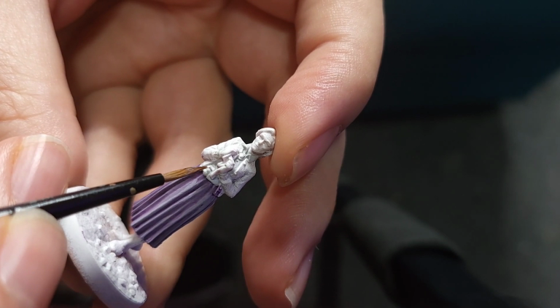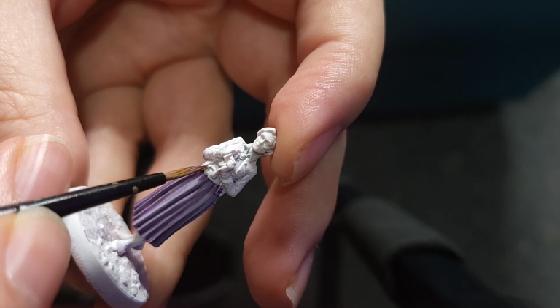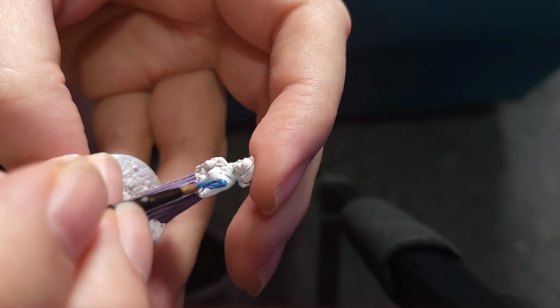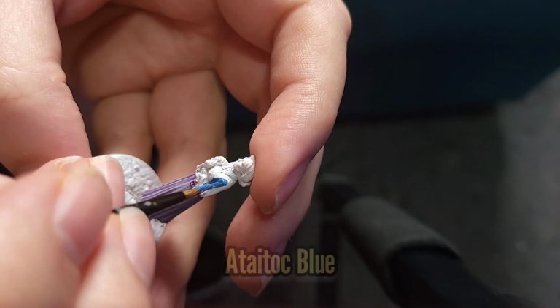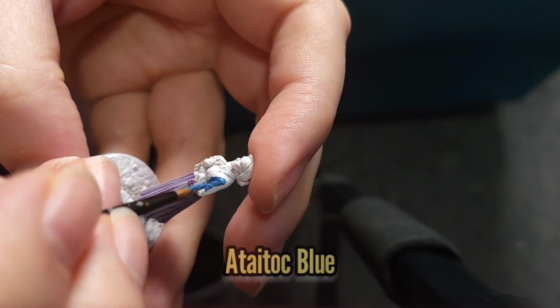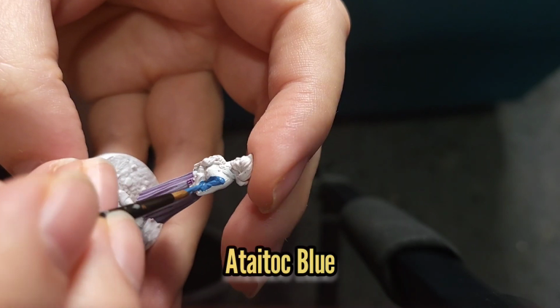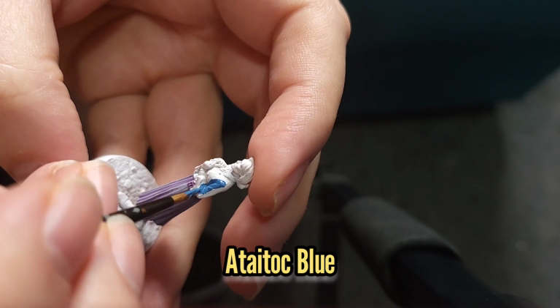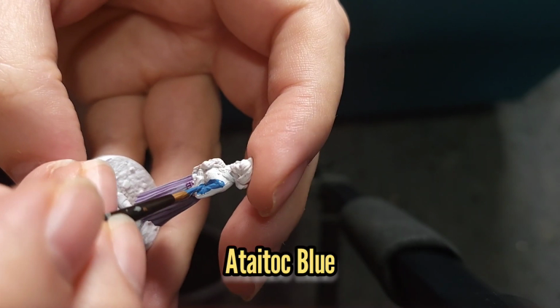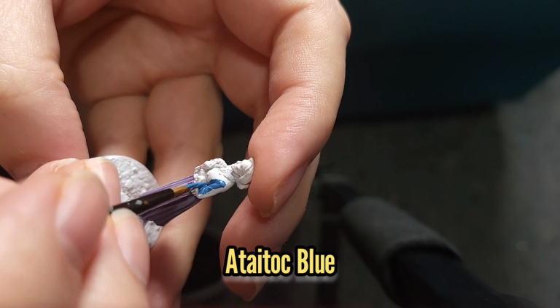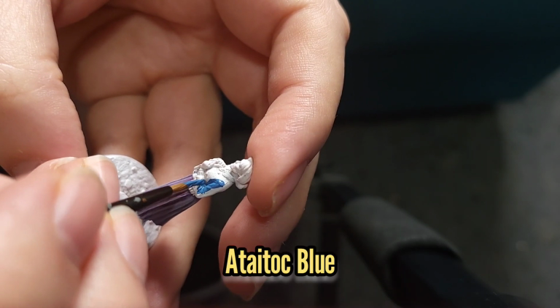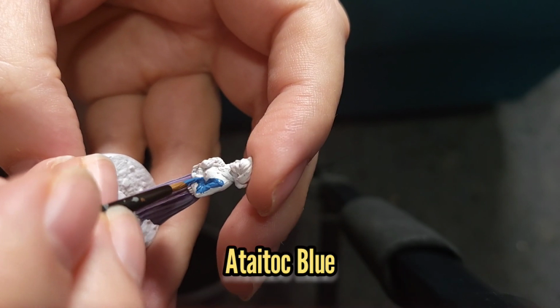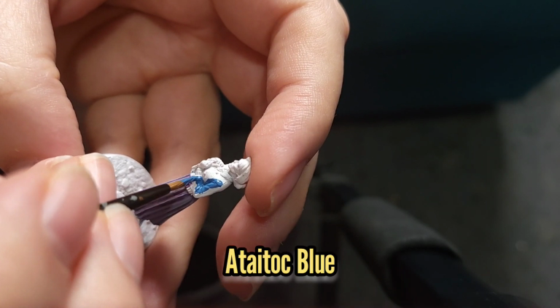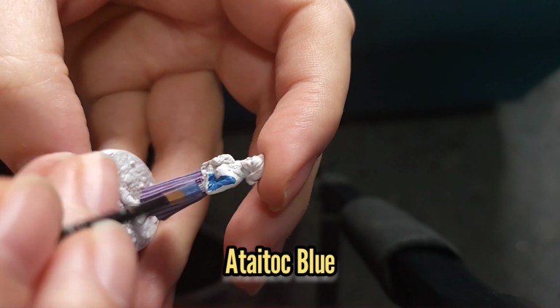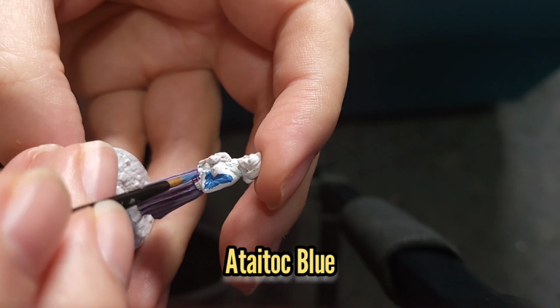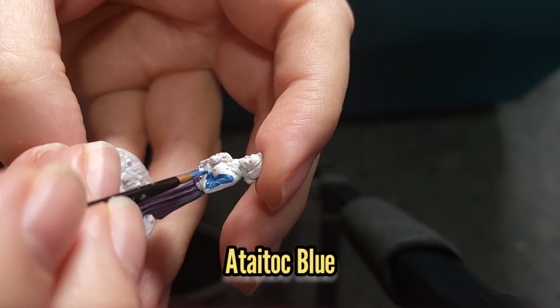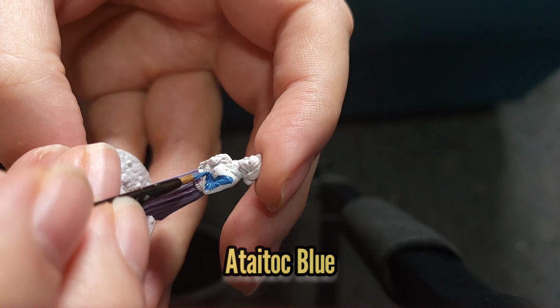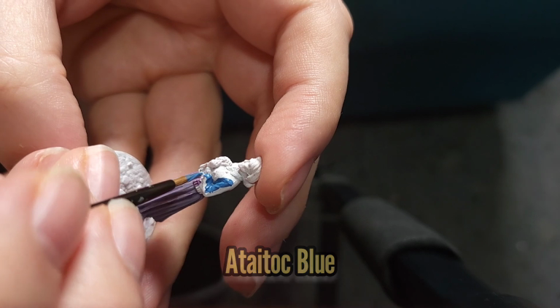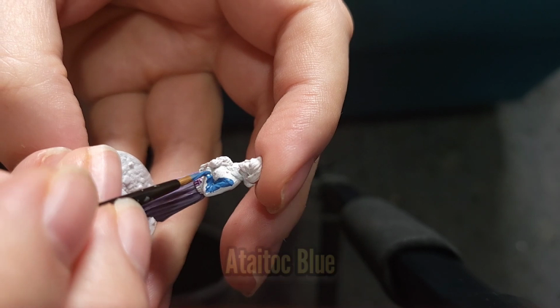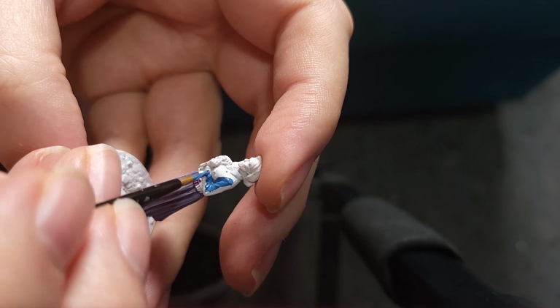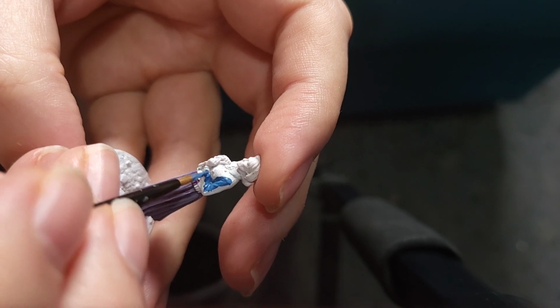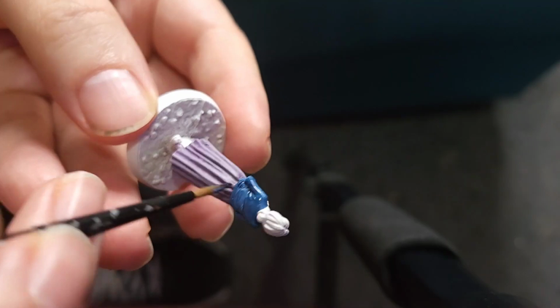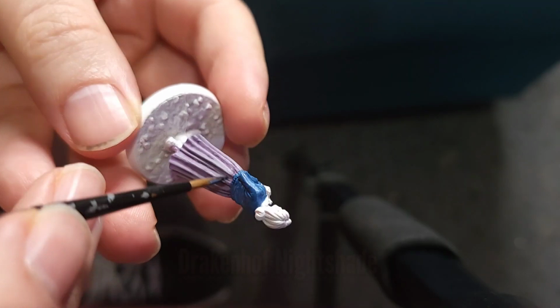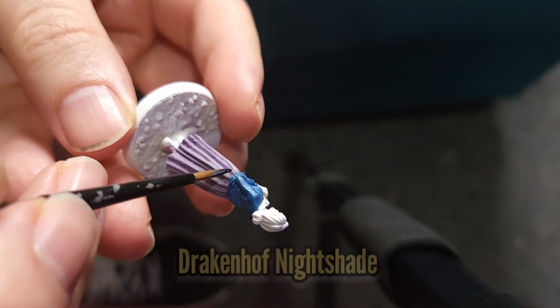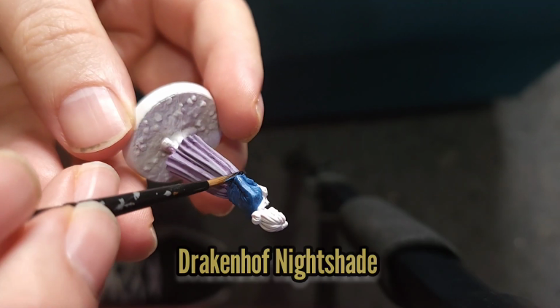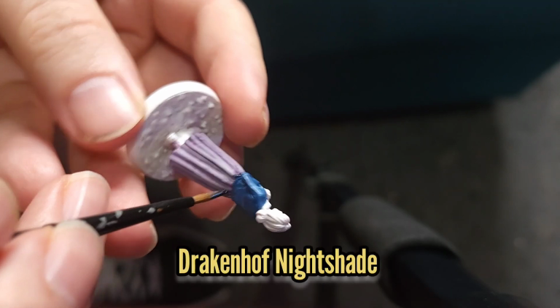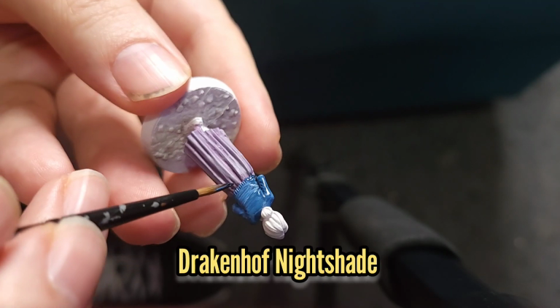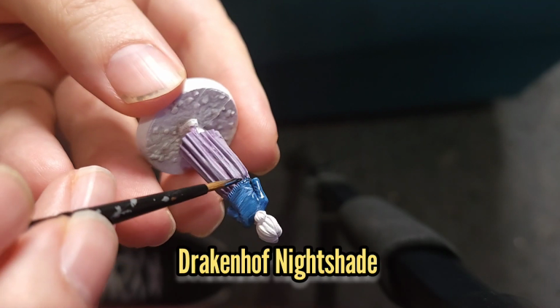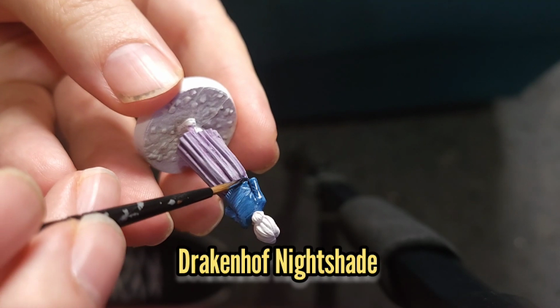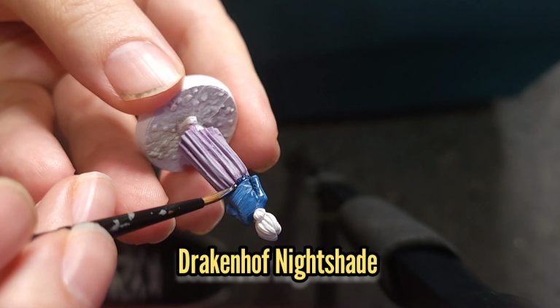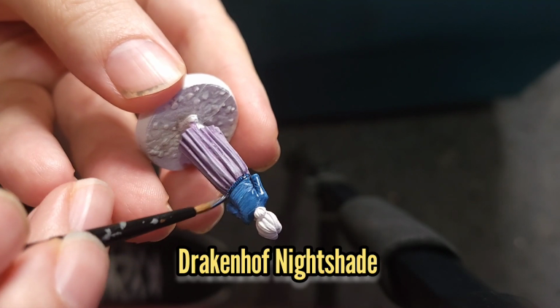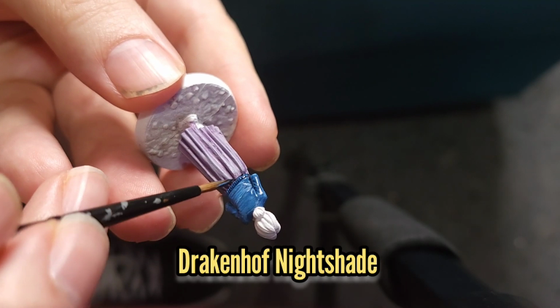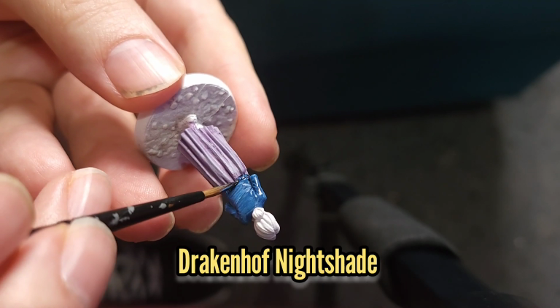I'm then going to paint her cardigan with Atollic Blue, and this will get a thin wash with some Drakenhof Nightshade.